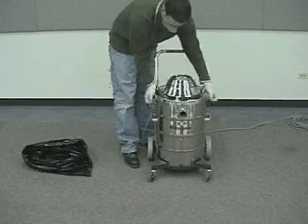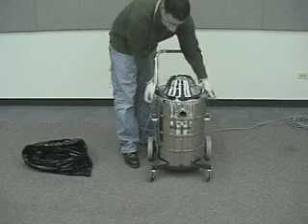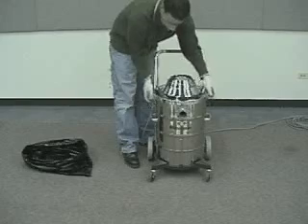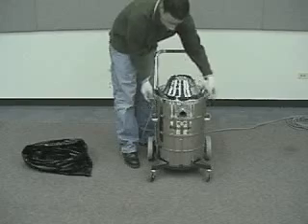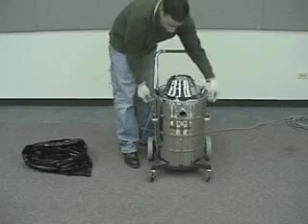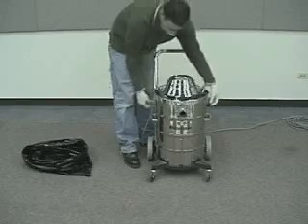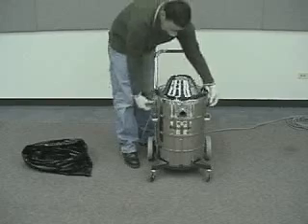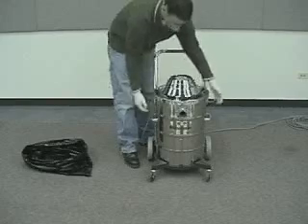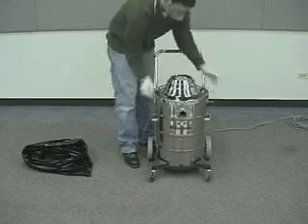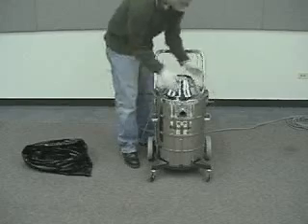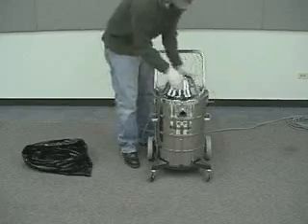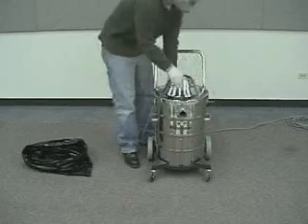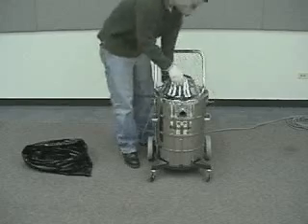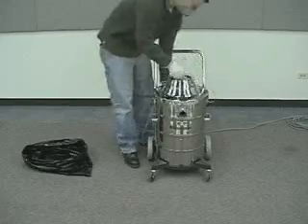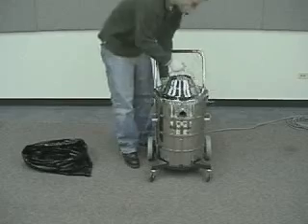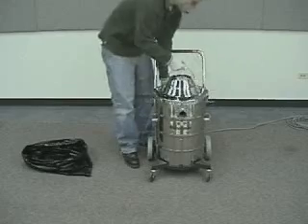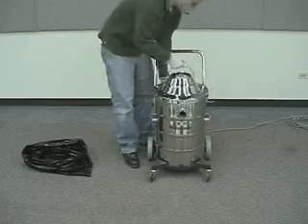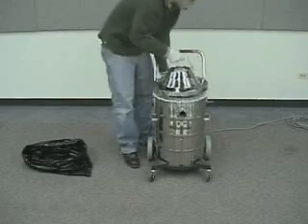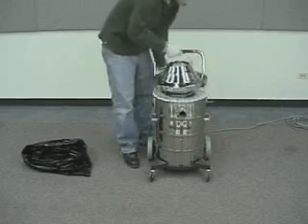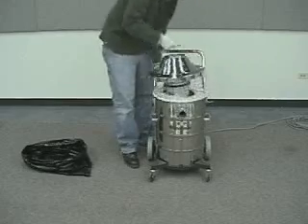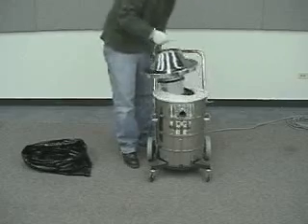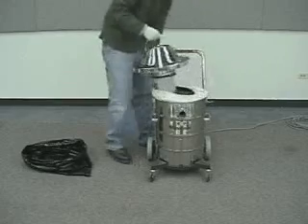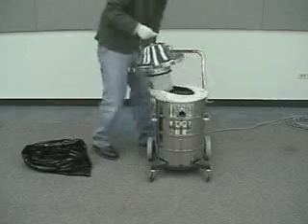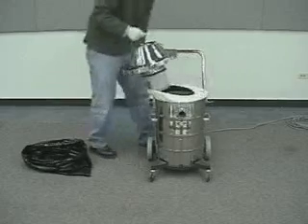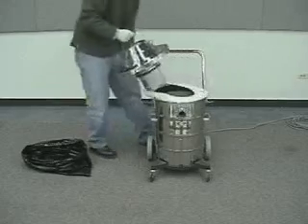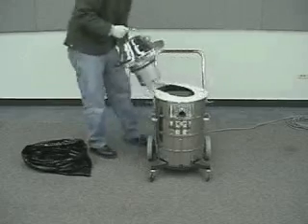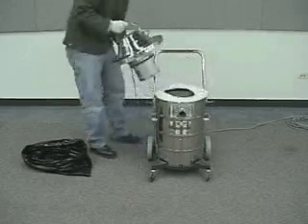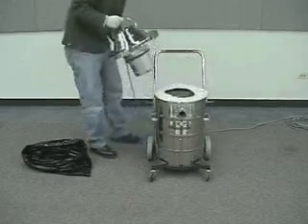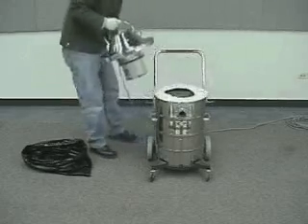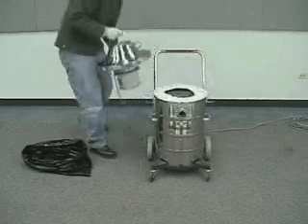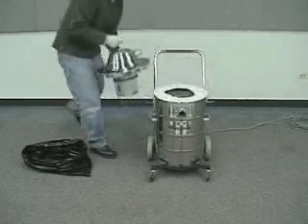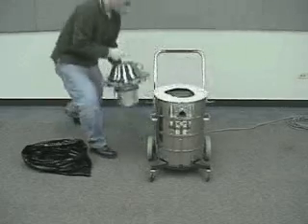To remove the used filters, unclamp the two lid latches, then pull the lid off the tank and set it to the ground.